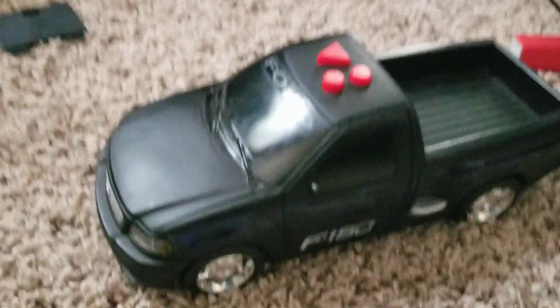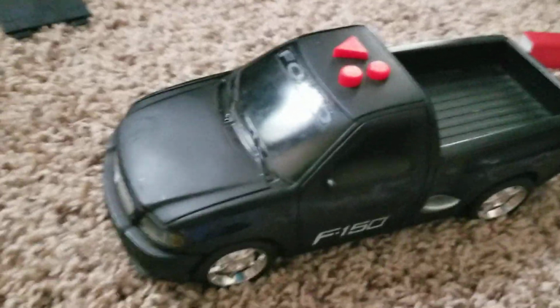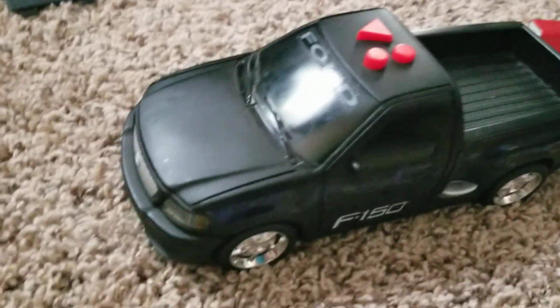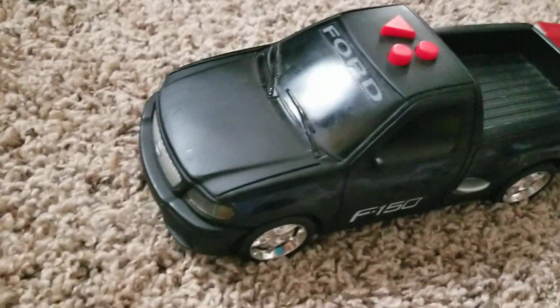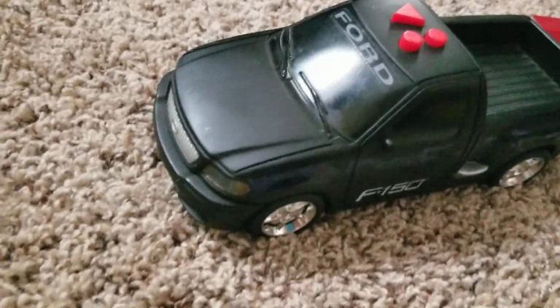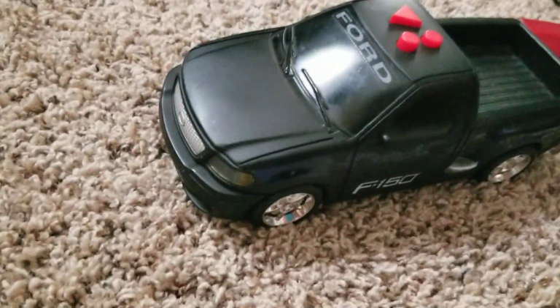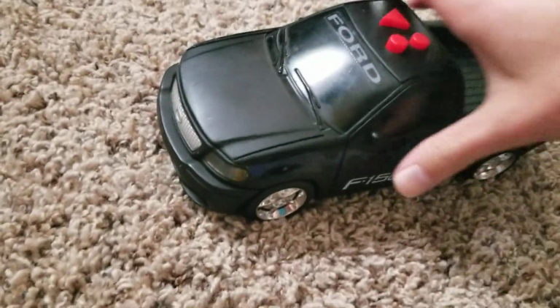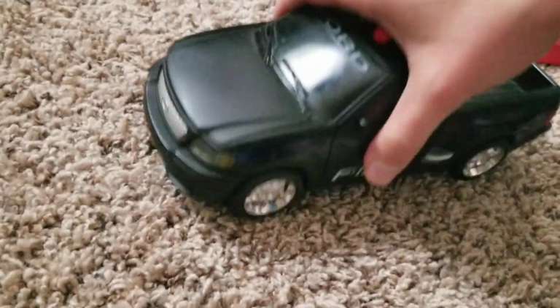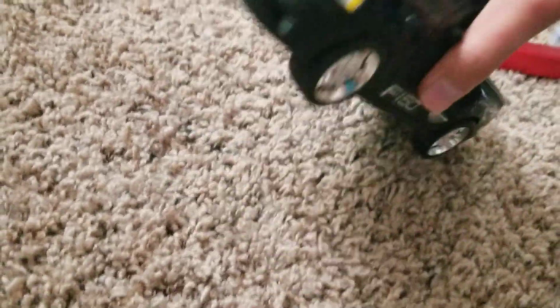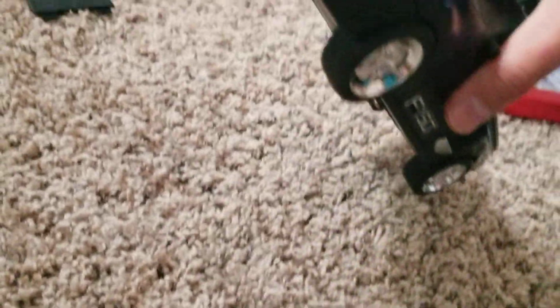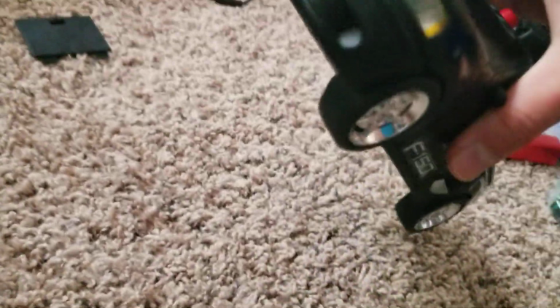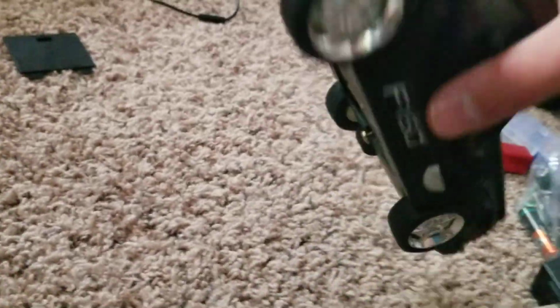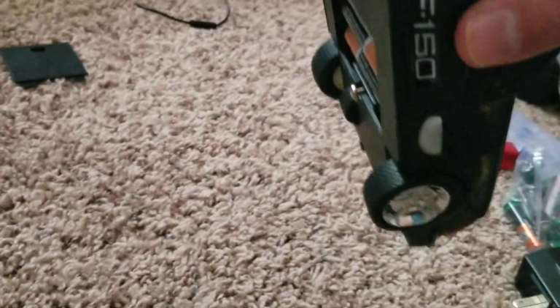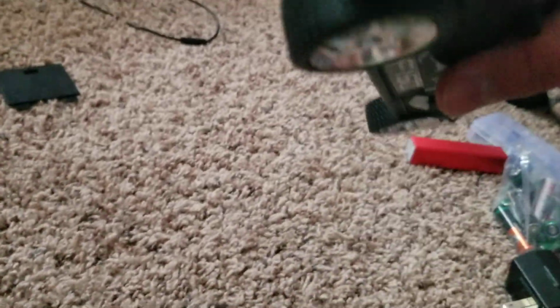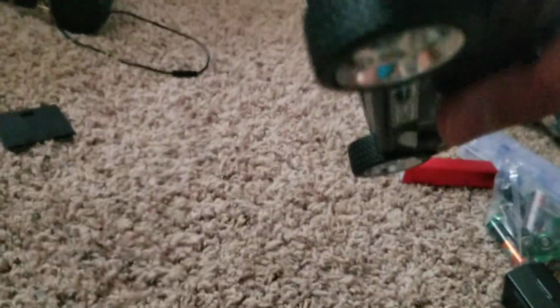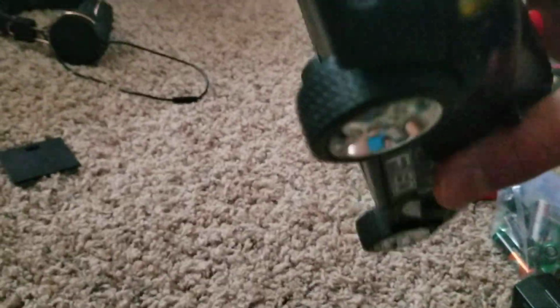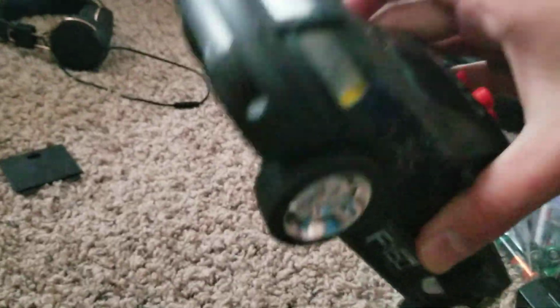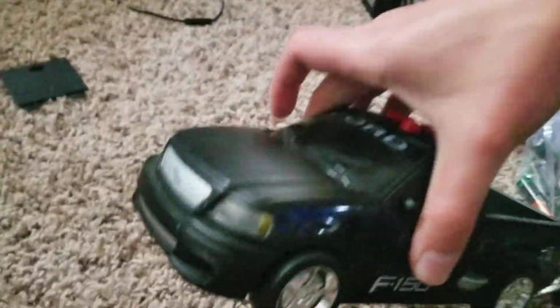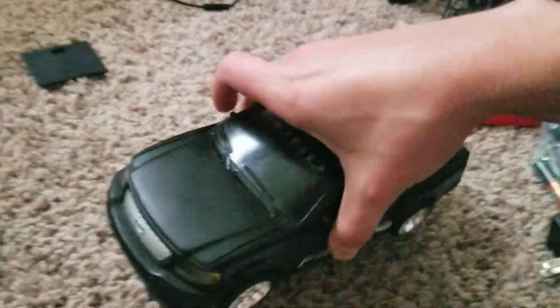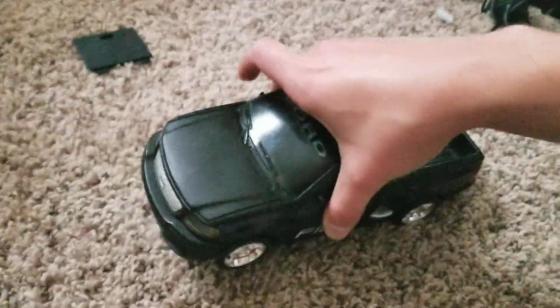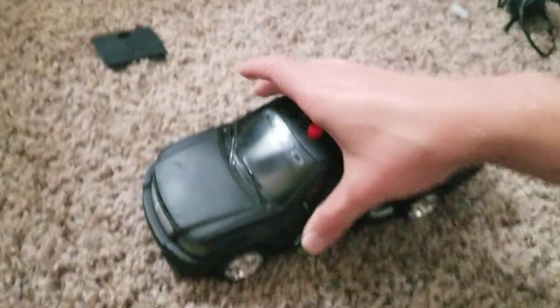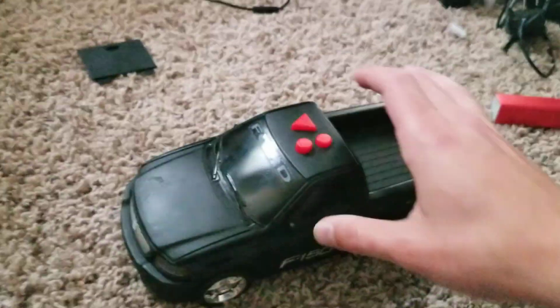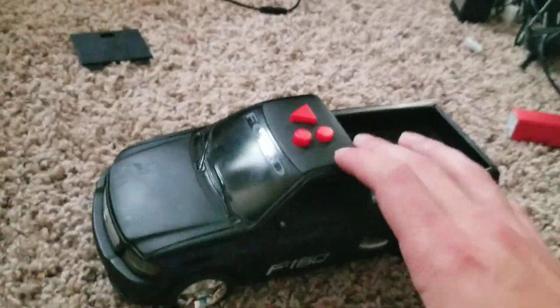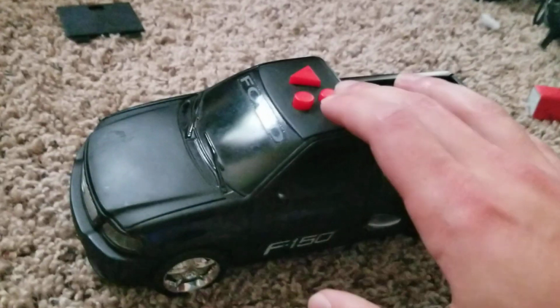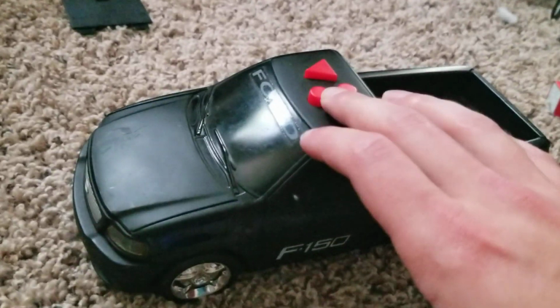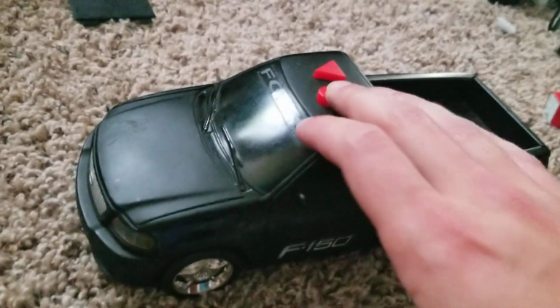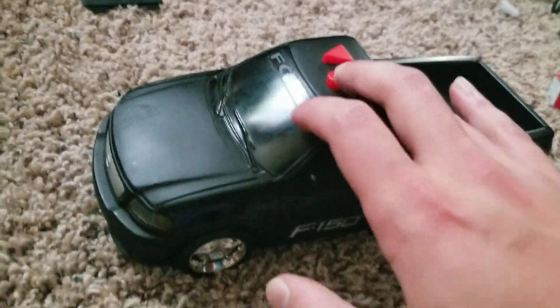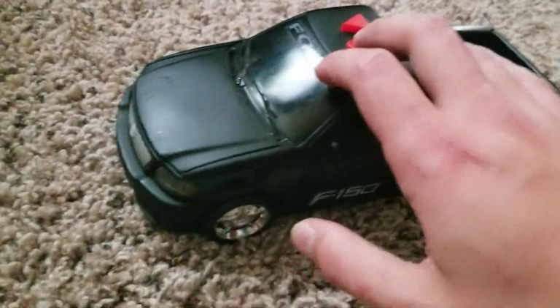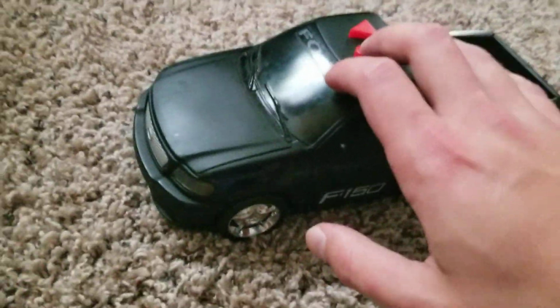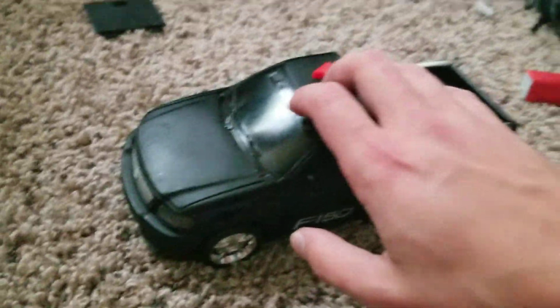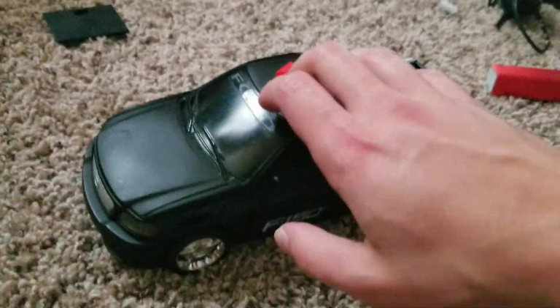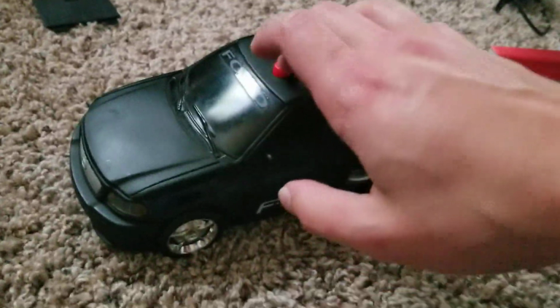It brings back so many more memories, even though I had the more common reading gold. I don't care — I finally have one.